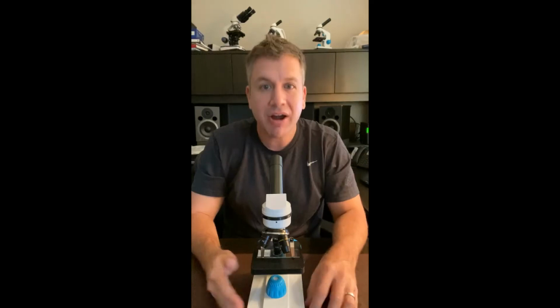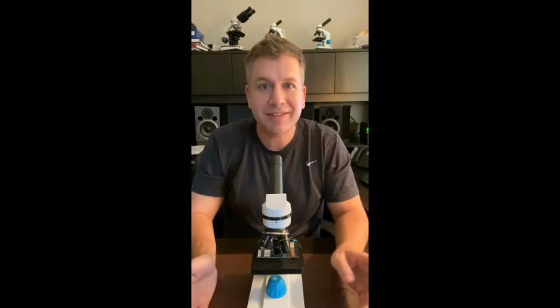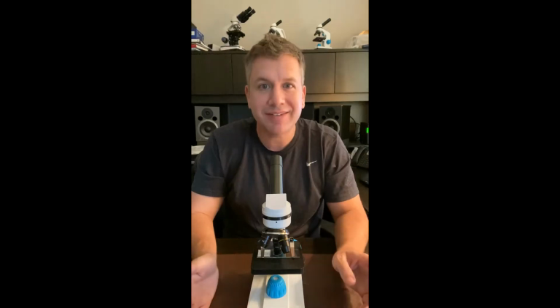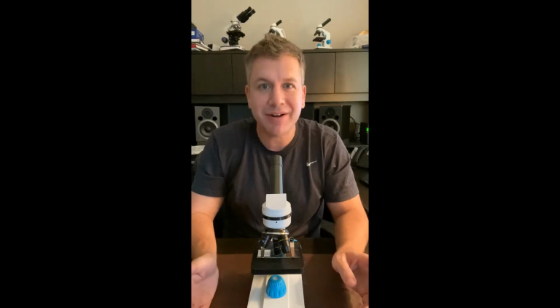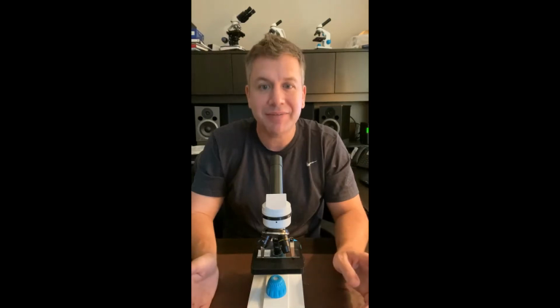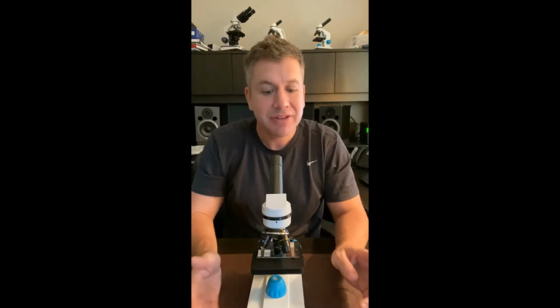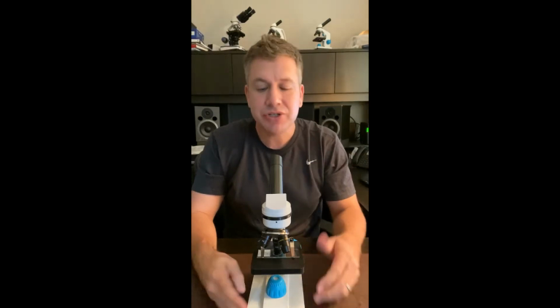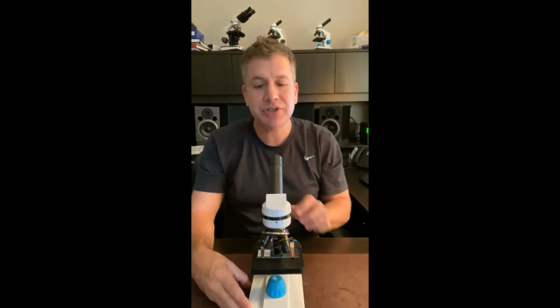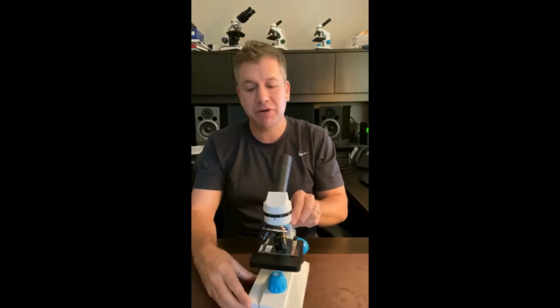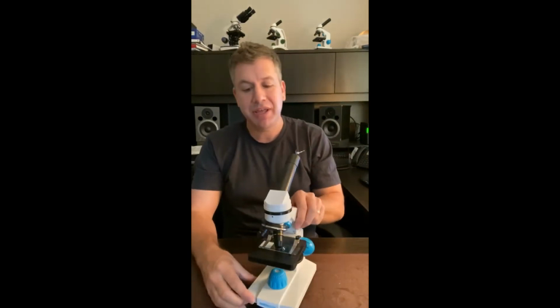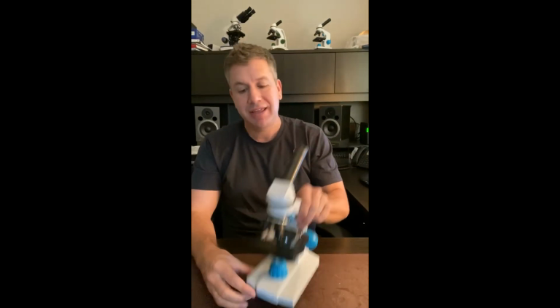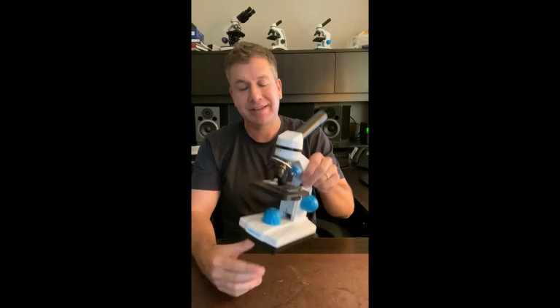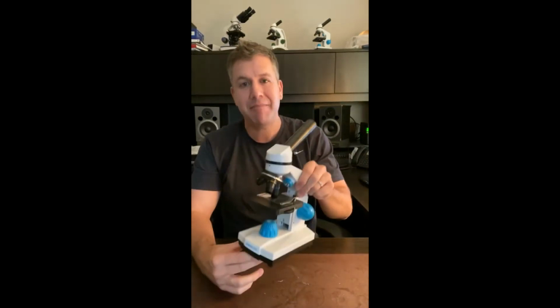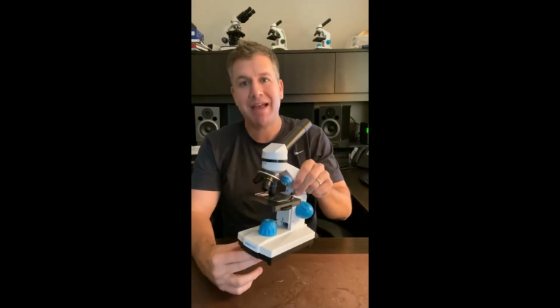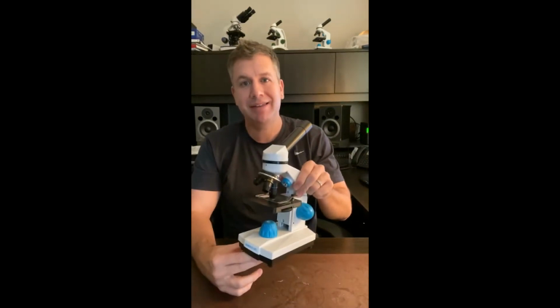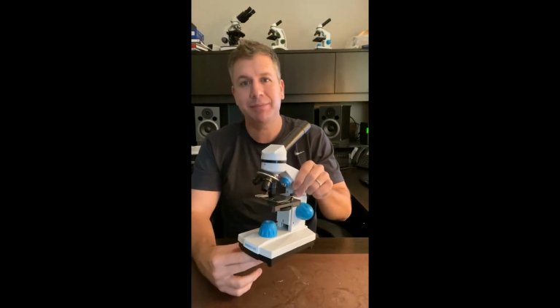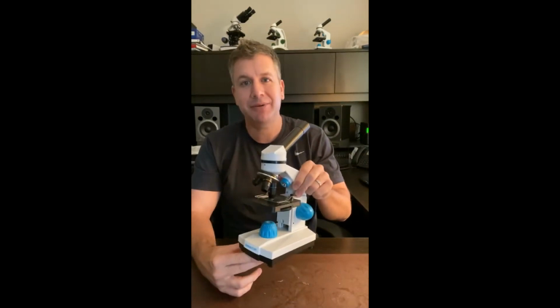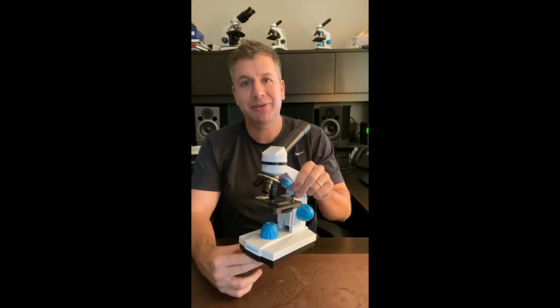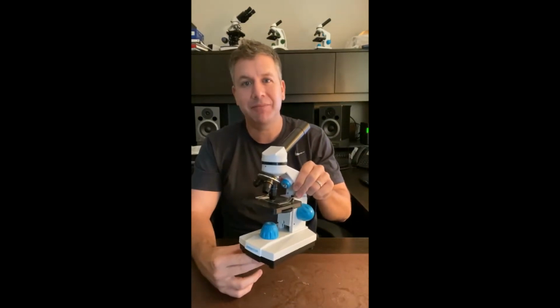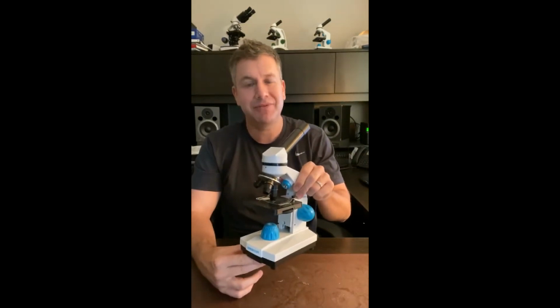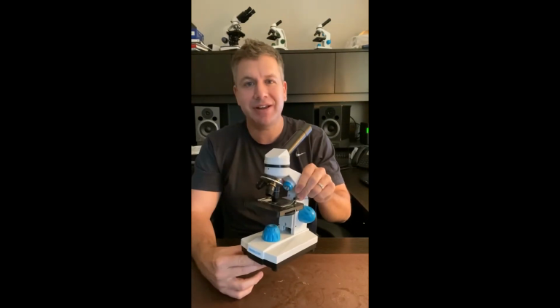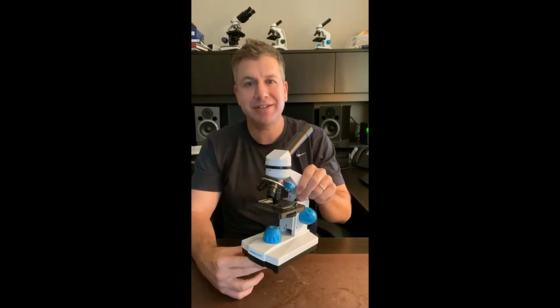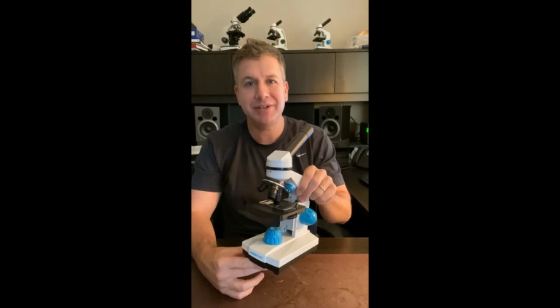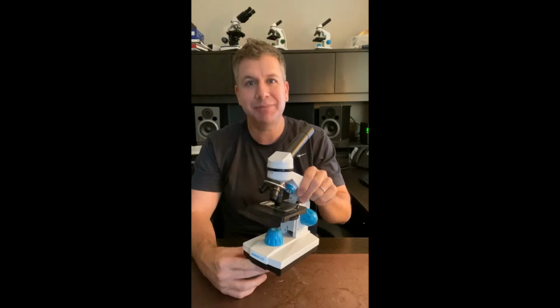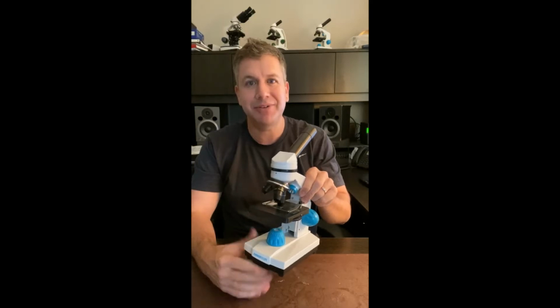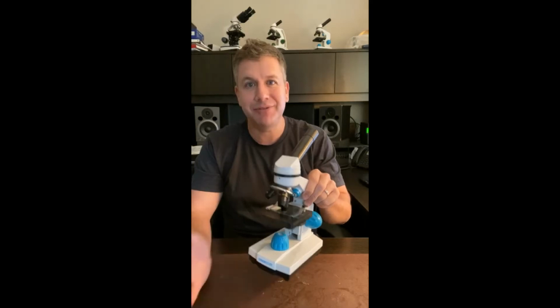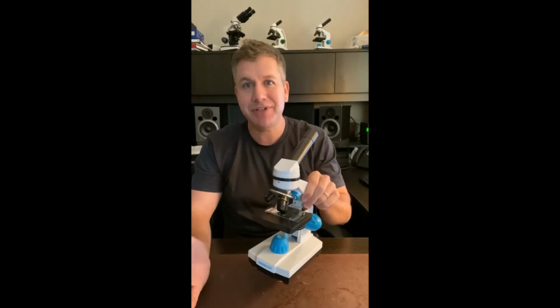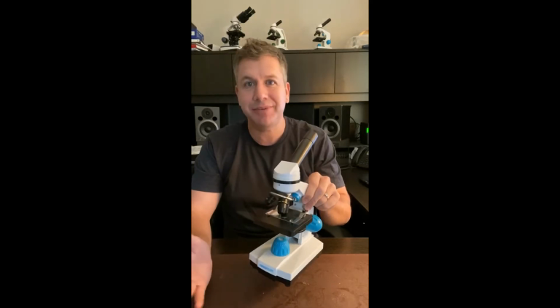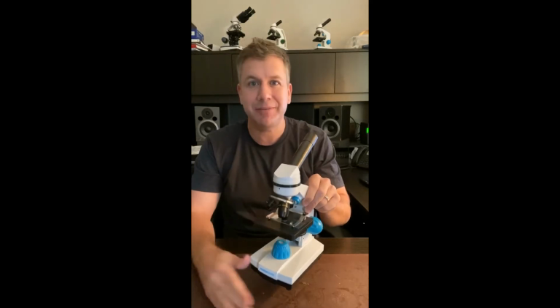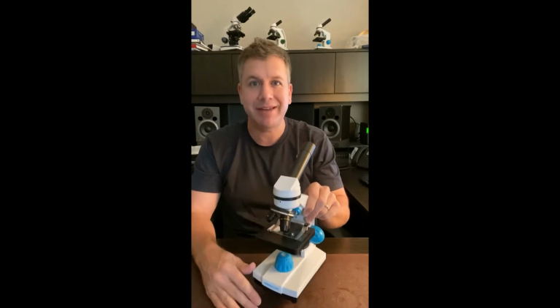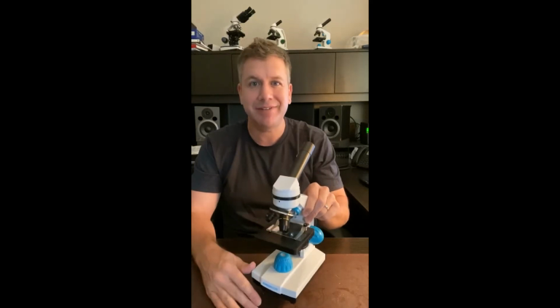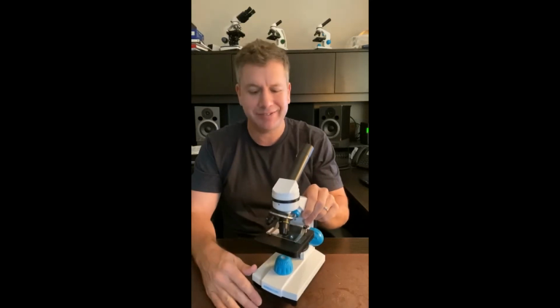Alright, let's get started. The Junior Scope is a compact kid's microscope. It's very easy to use, but there are a few tips that'll make it even easier.